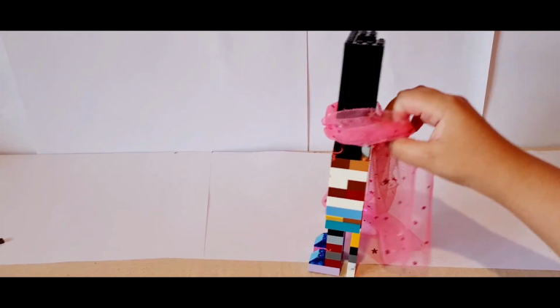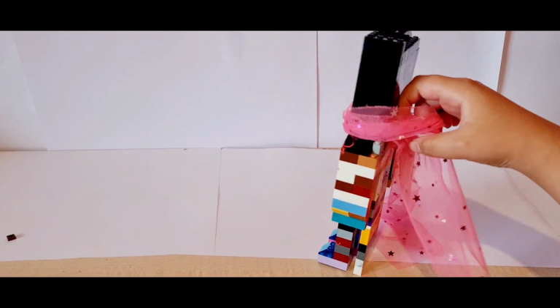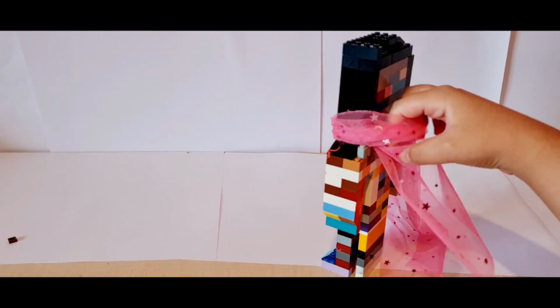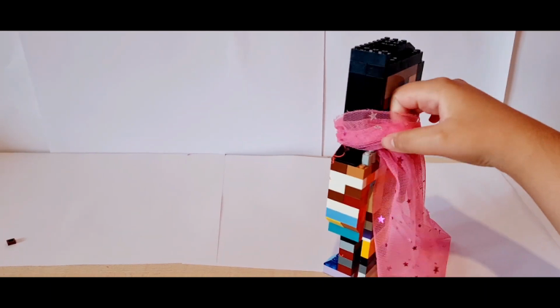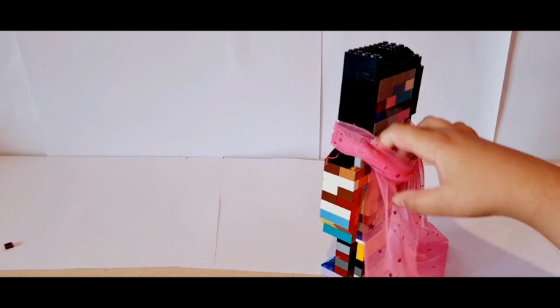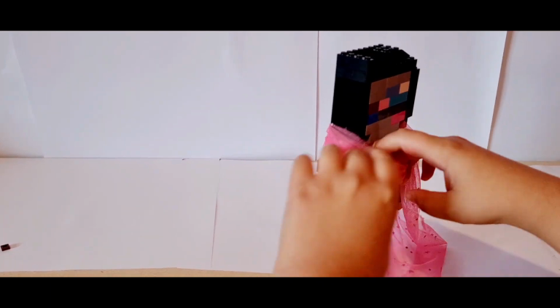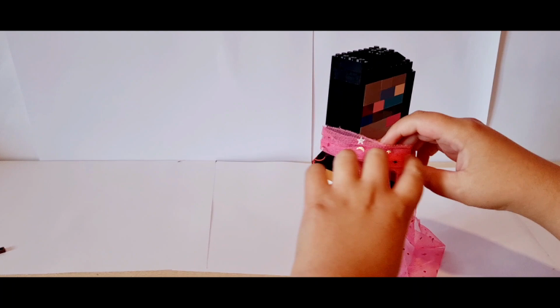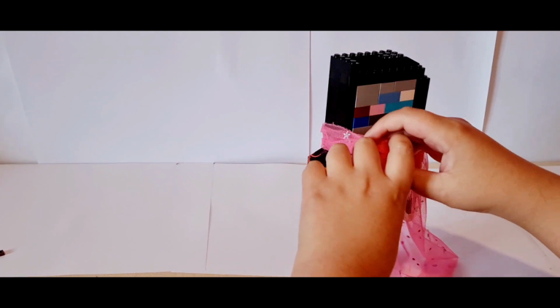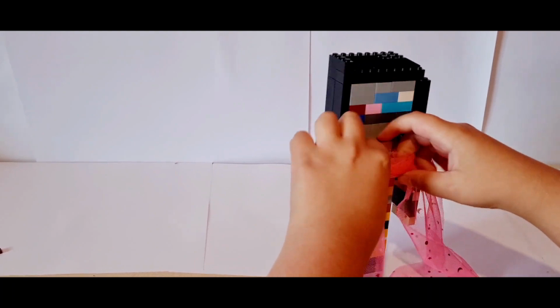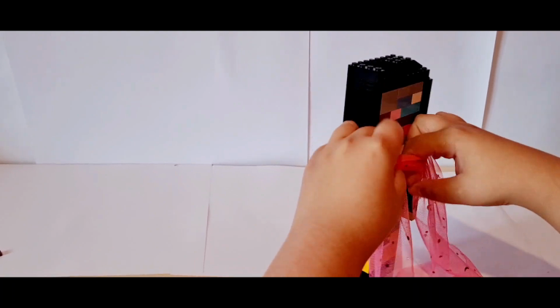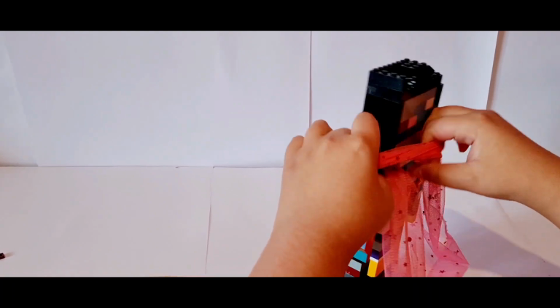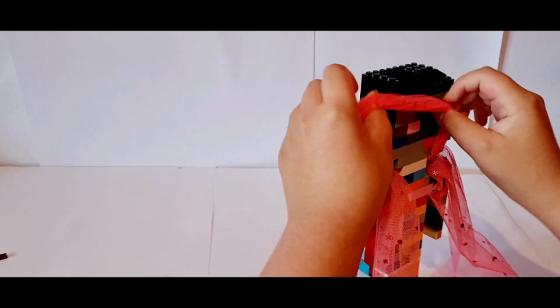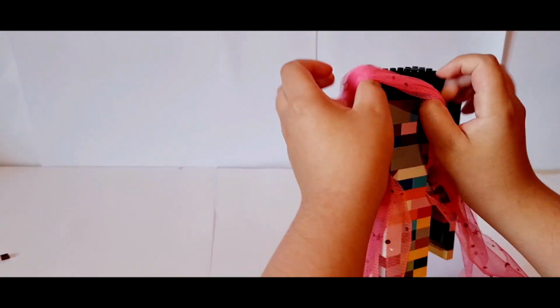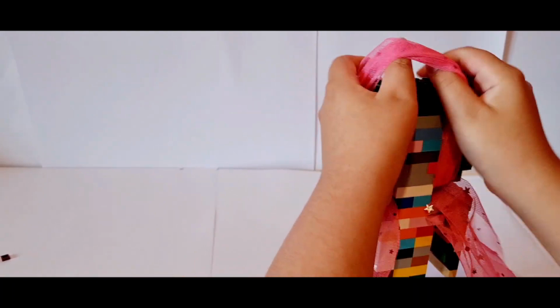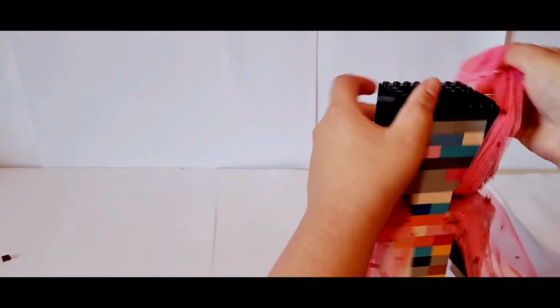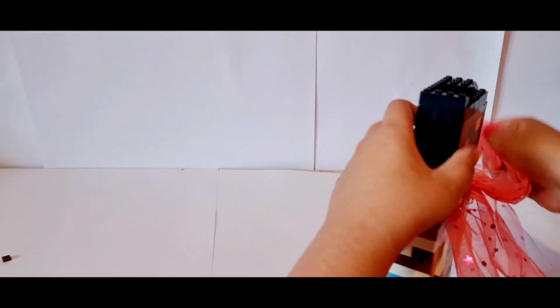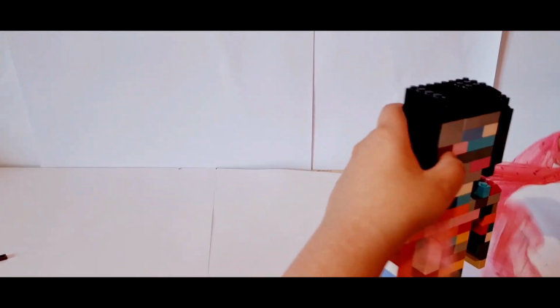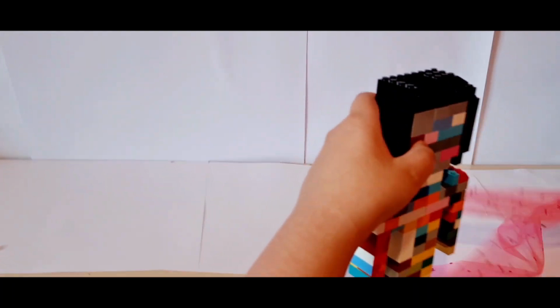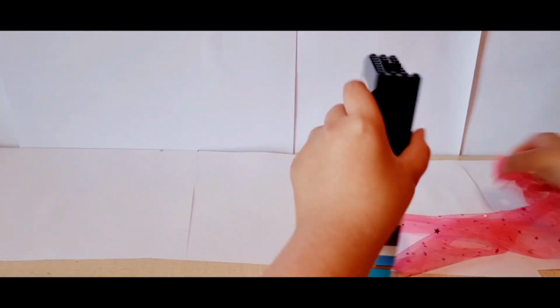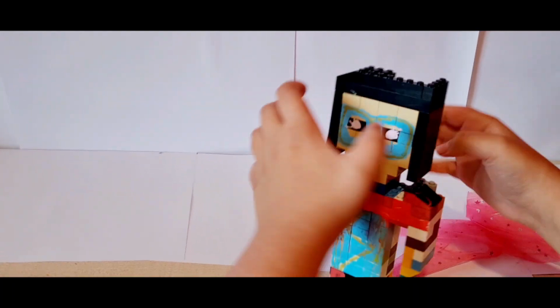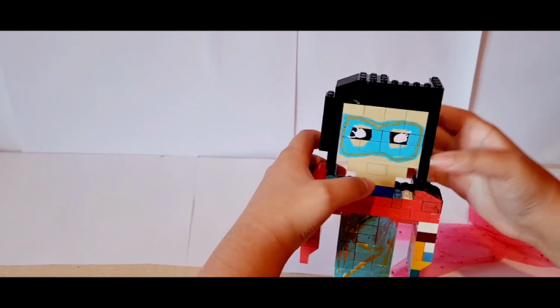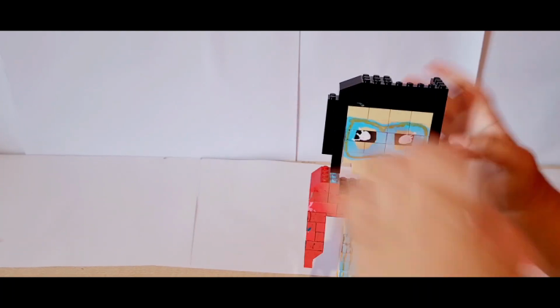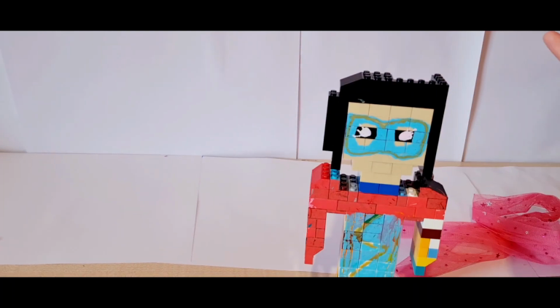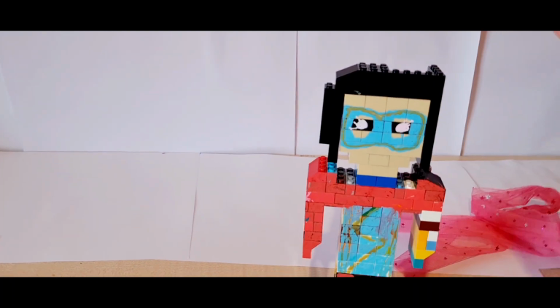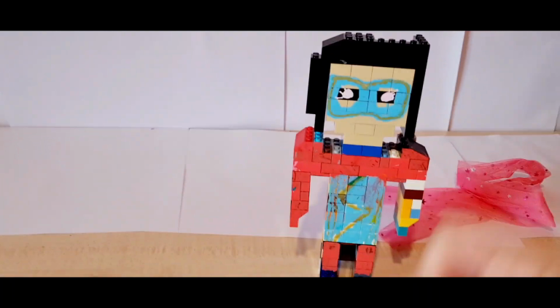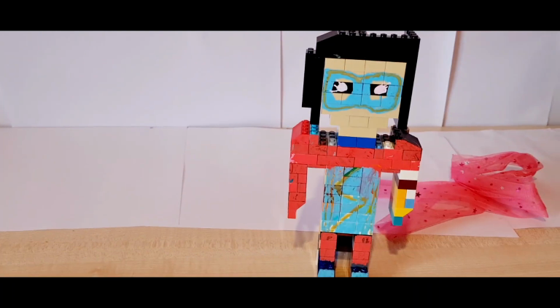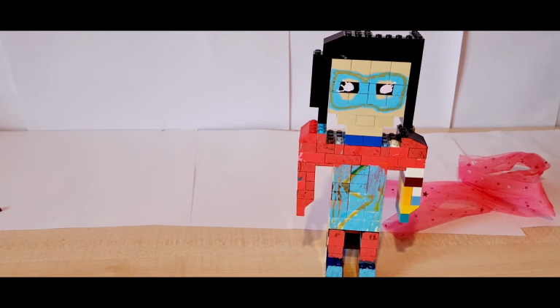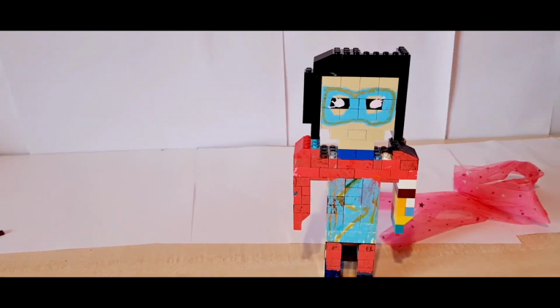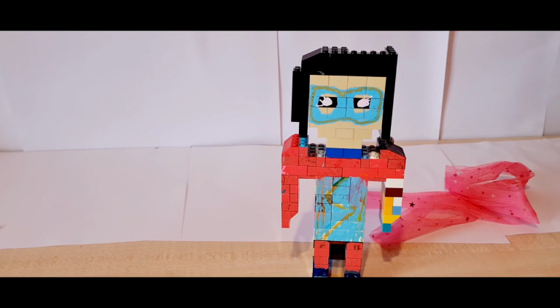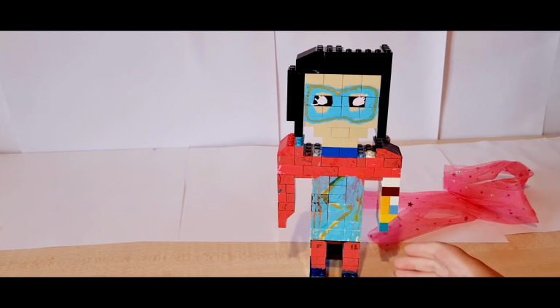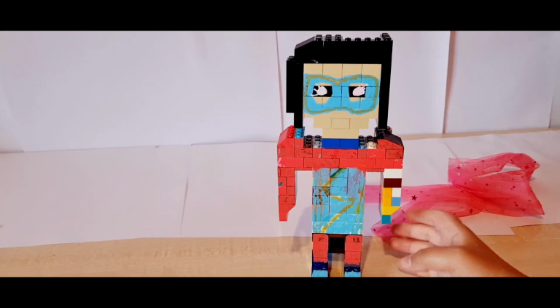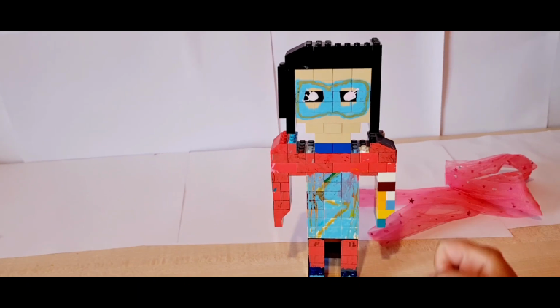The scarf is also removable, by the way. We can just quickly remove this — ta-da! And it looks very cool.